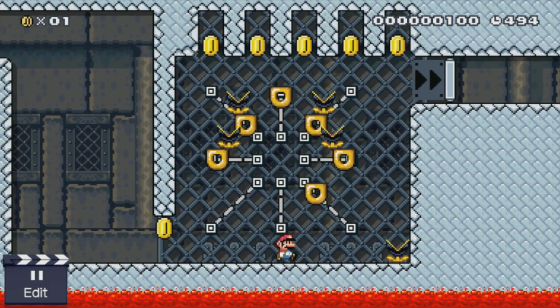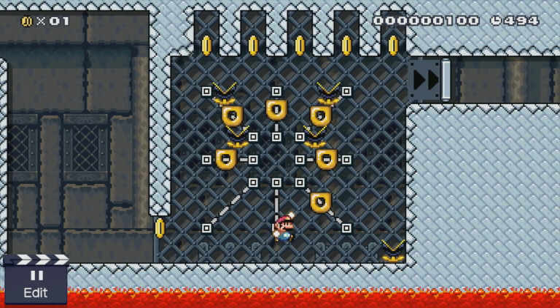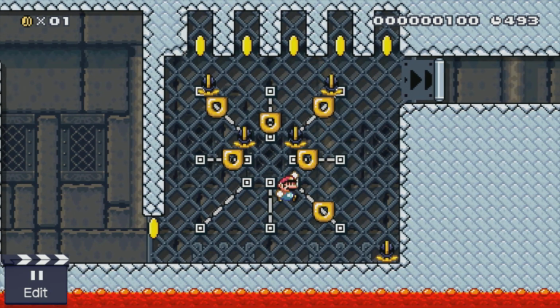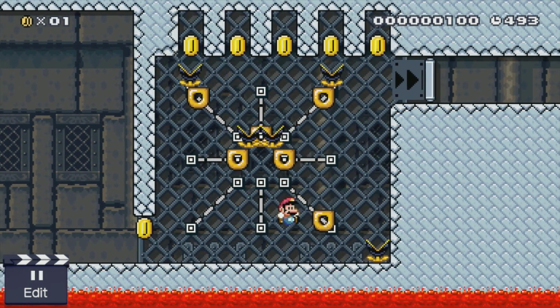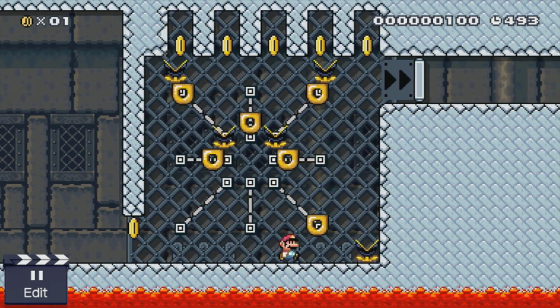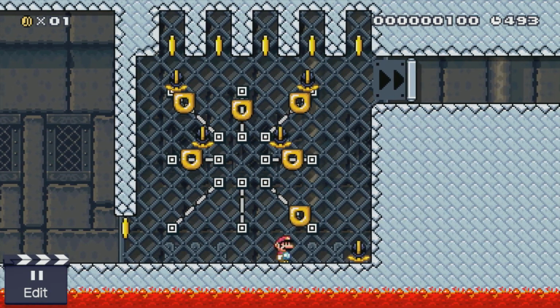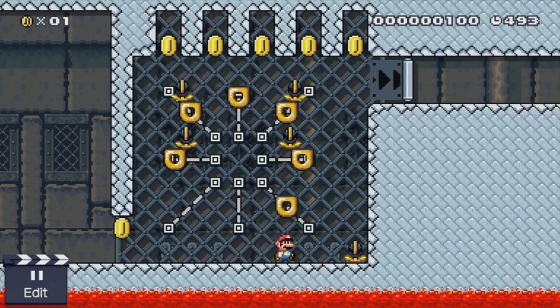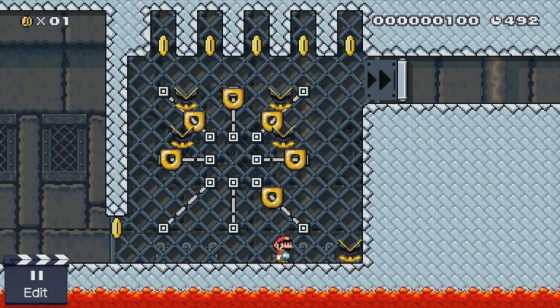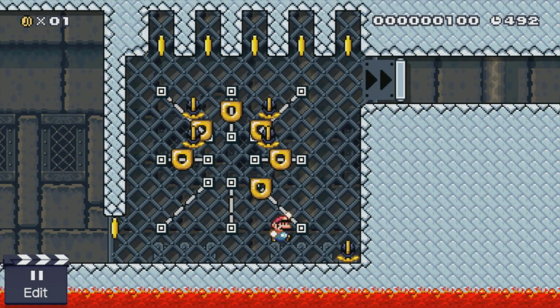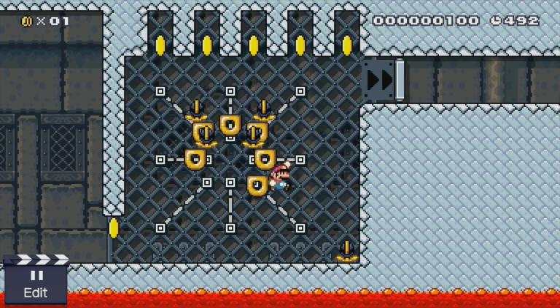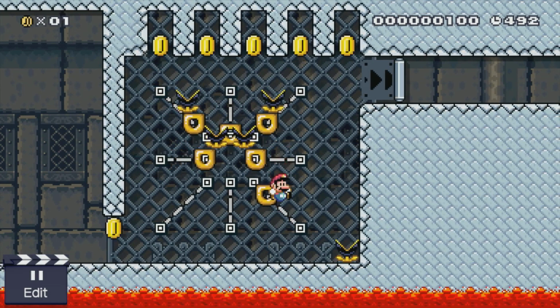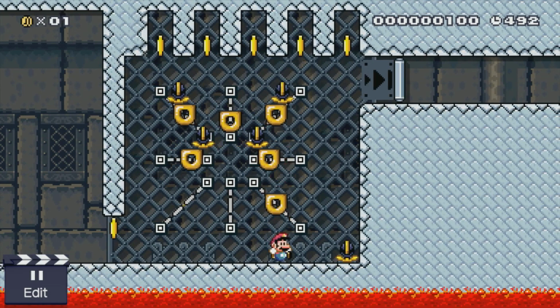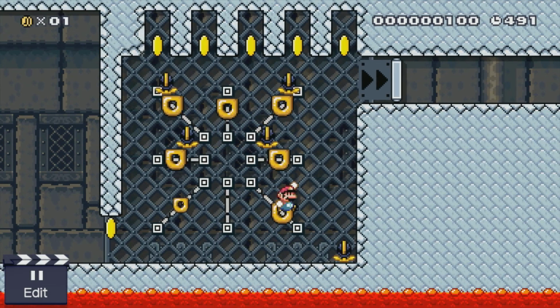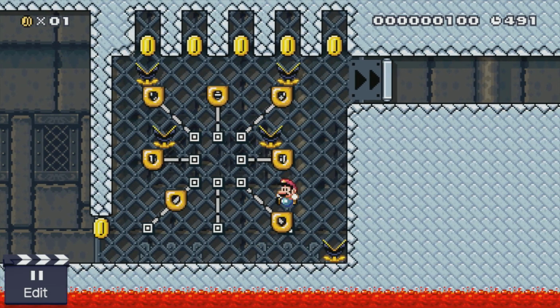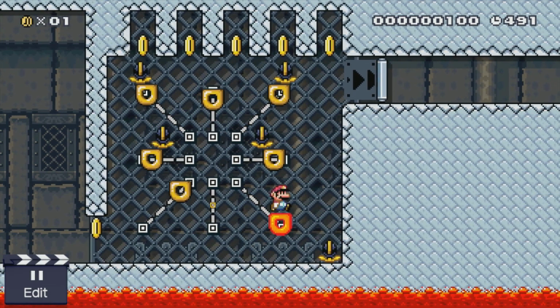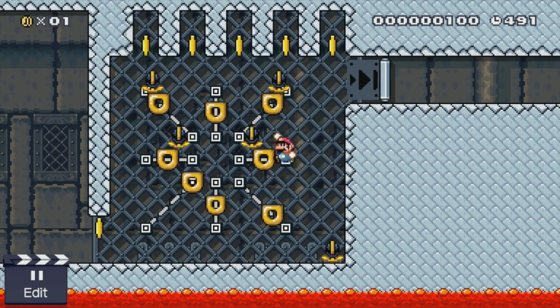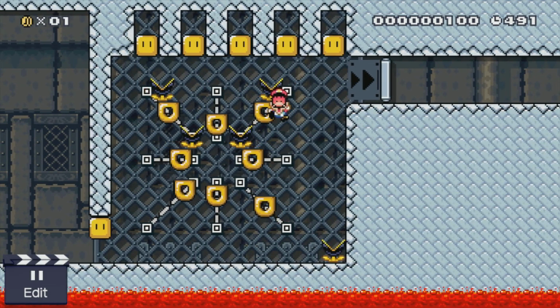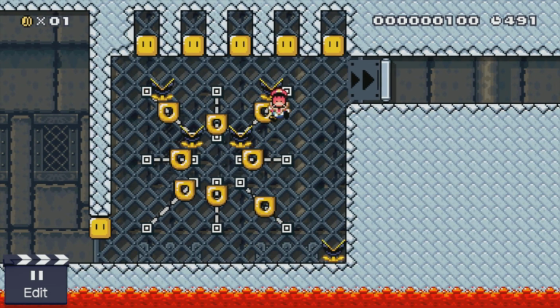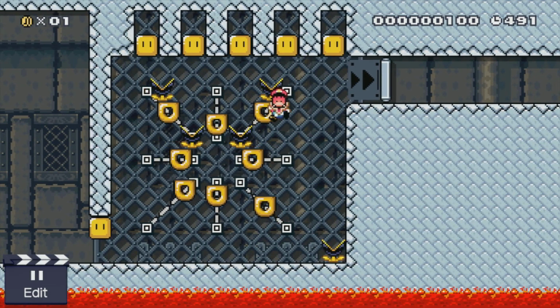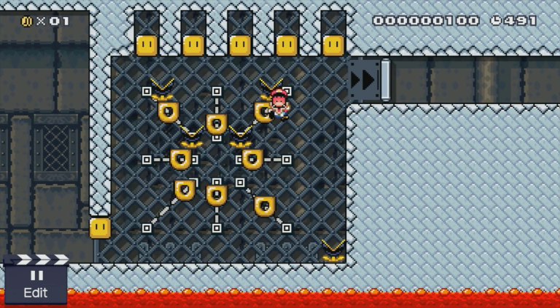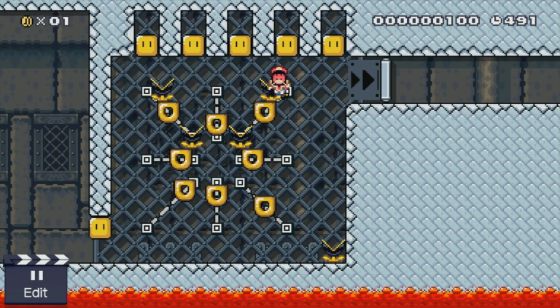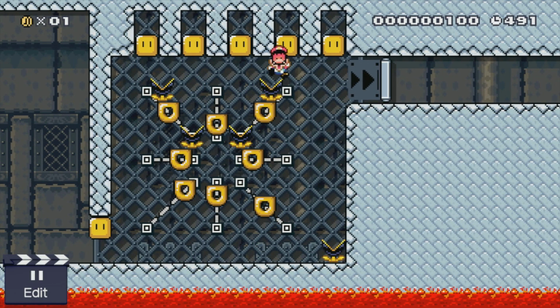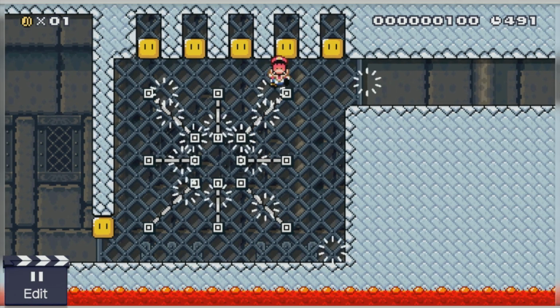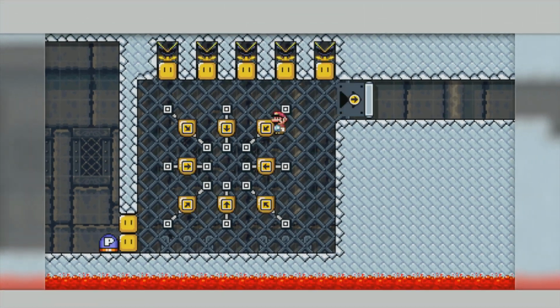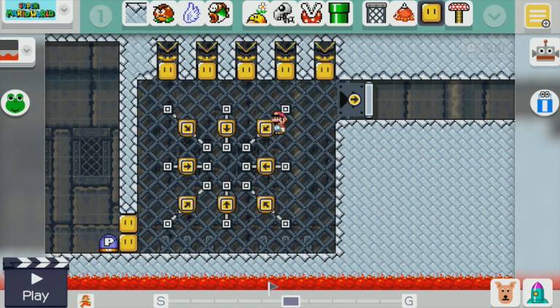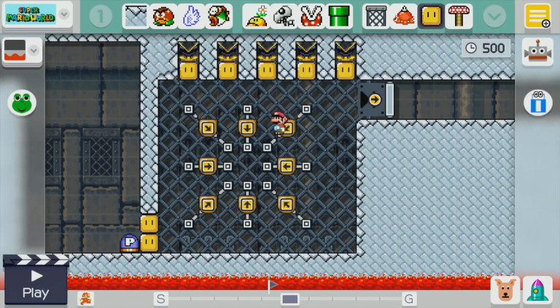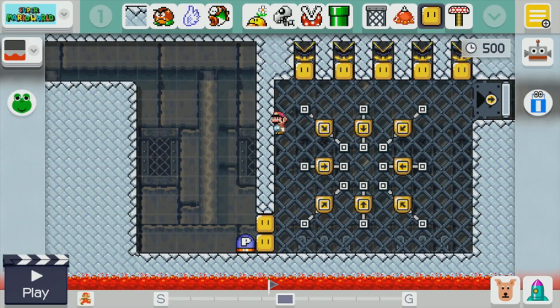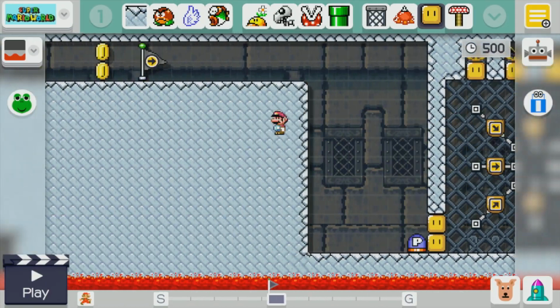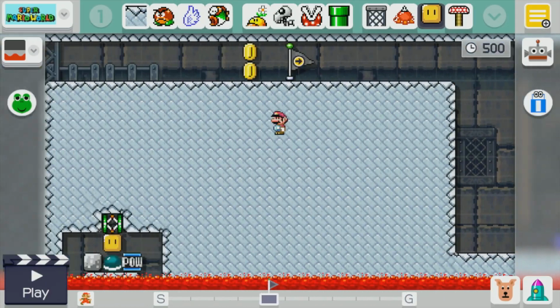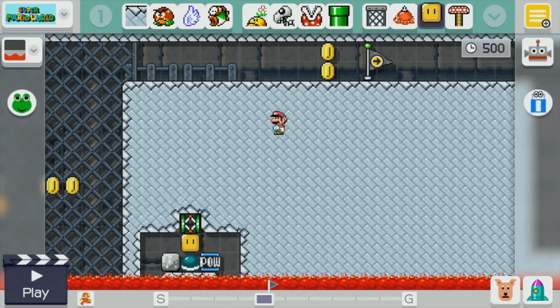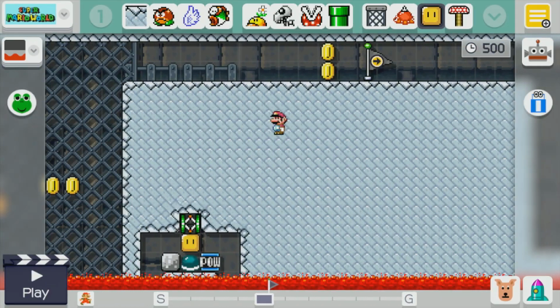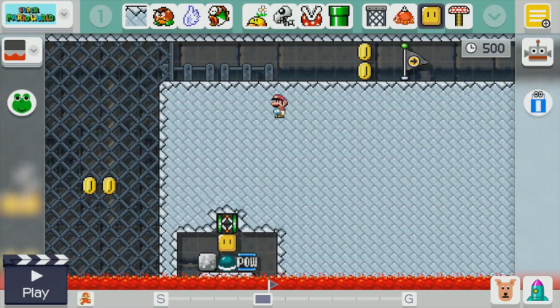These are the donut platforms — they kind of wiggle like that and then fall. So if you can get on top of them... there's no way I'm going to do this without dying. Anyway, you get the idea.